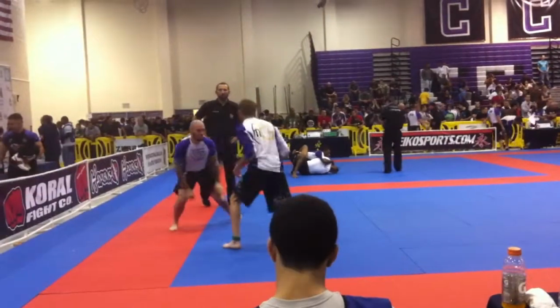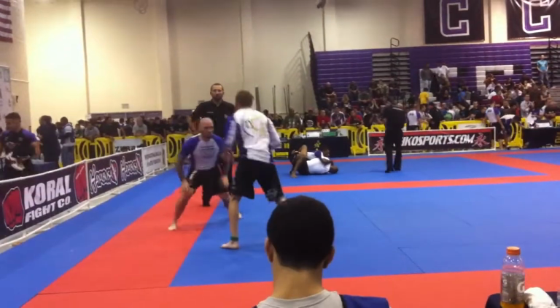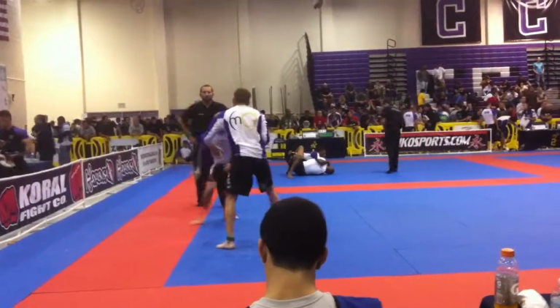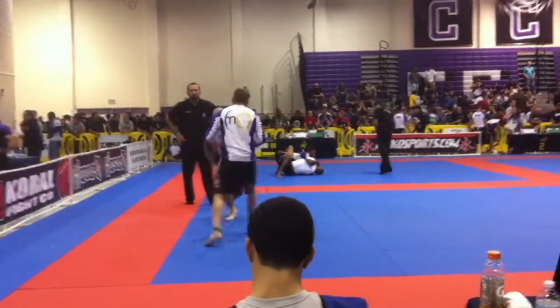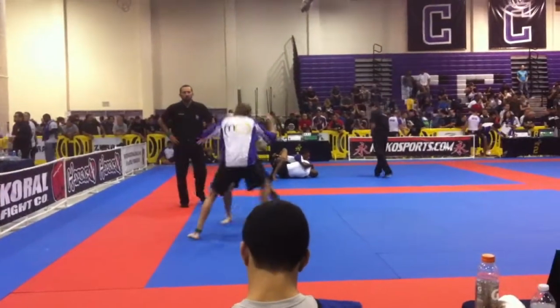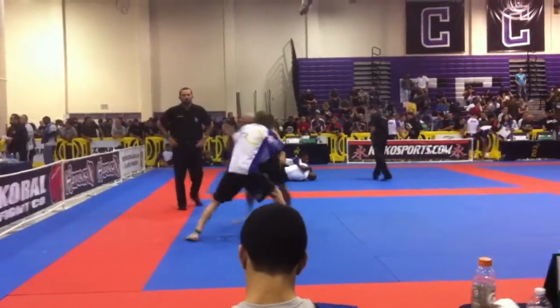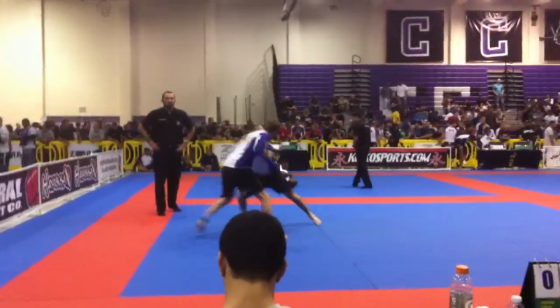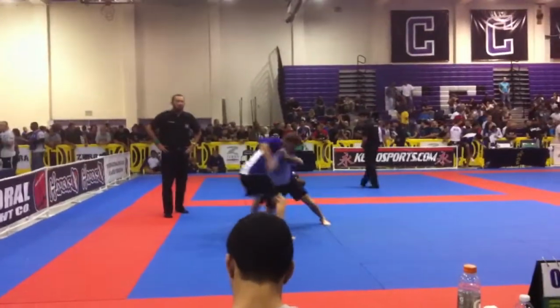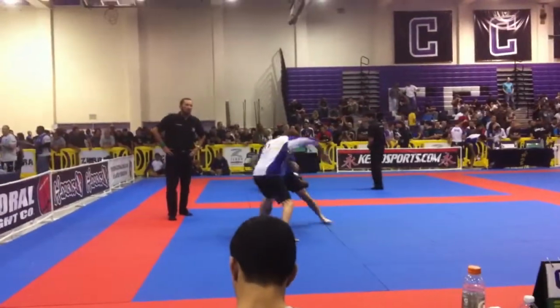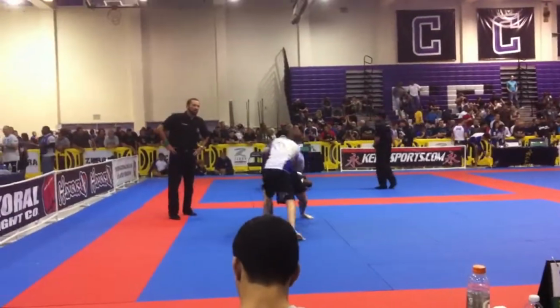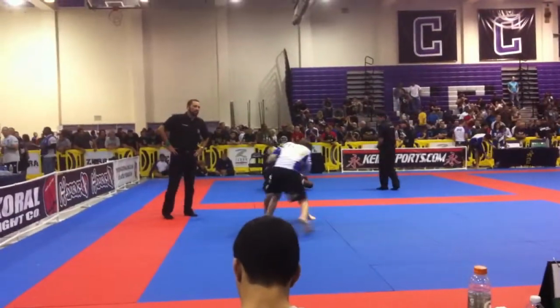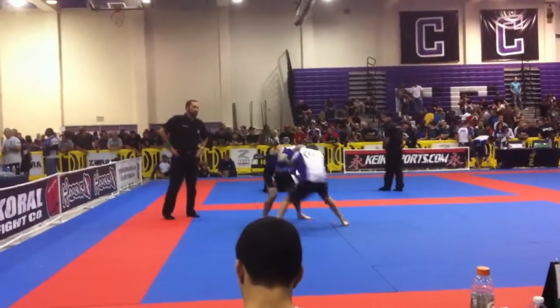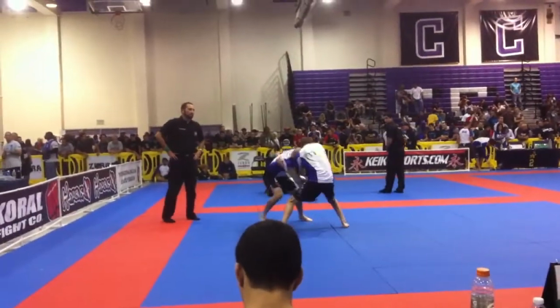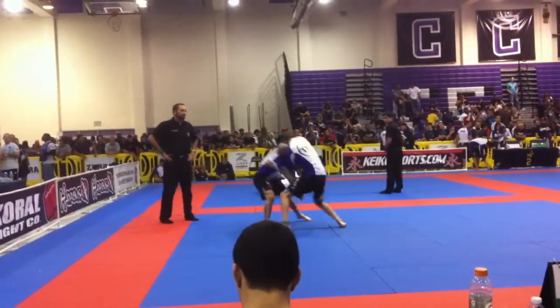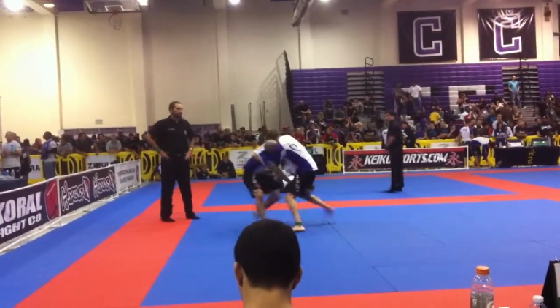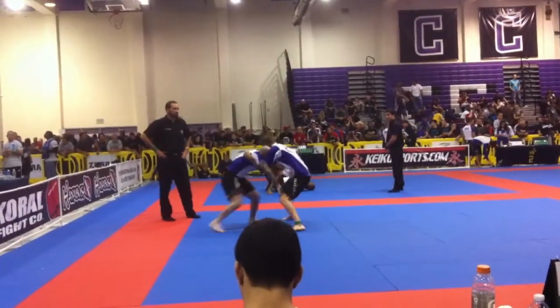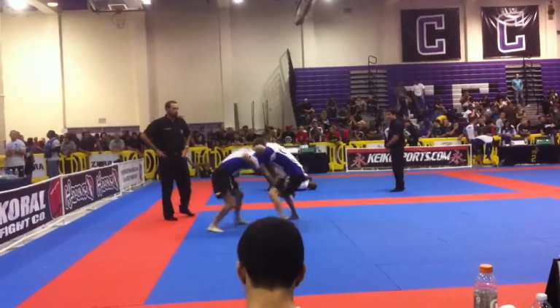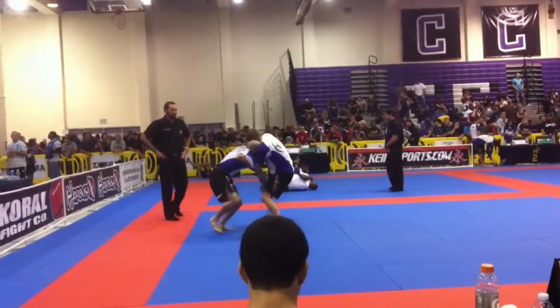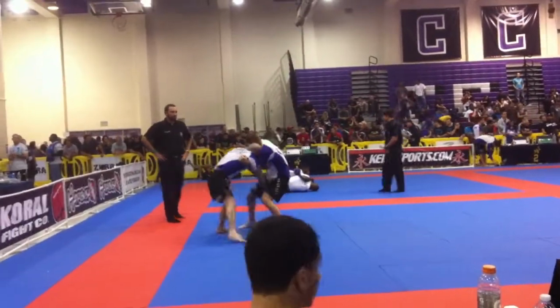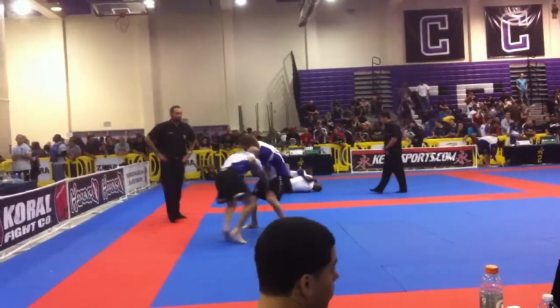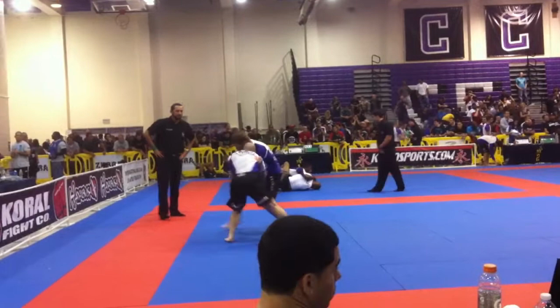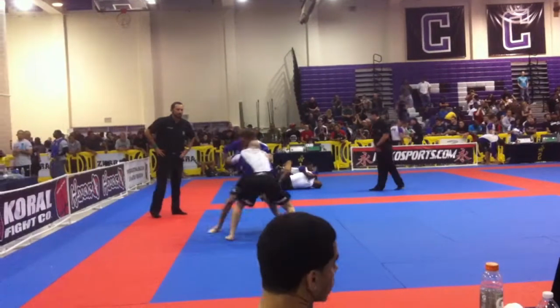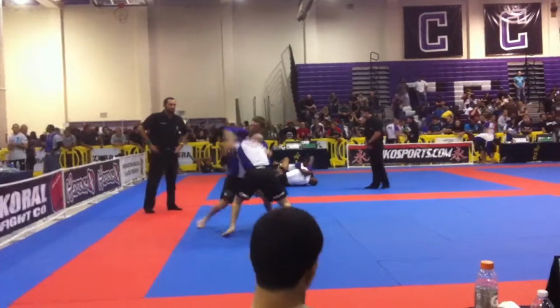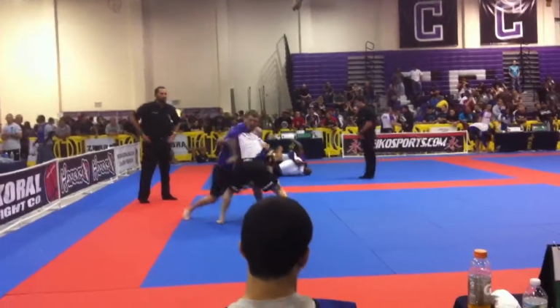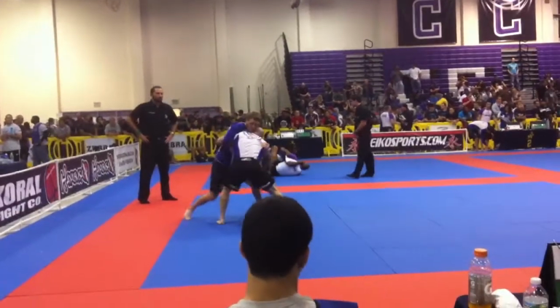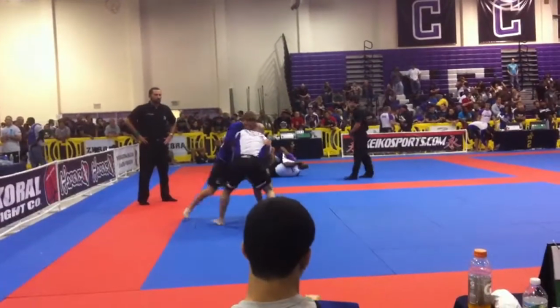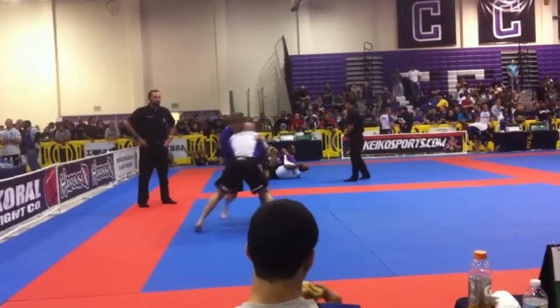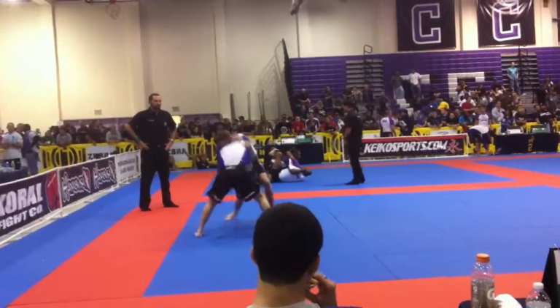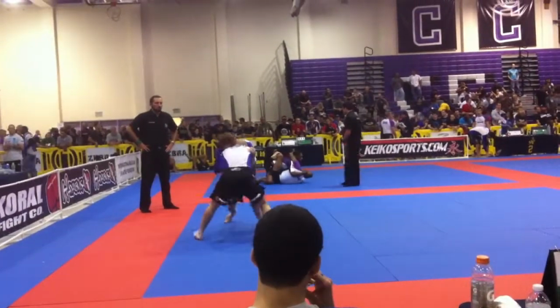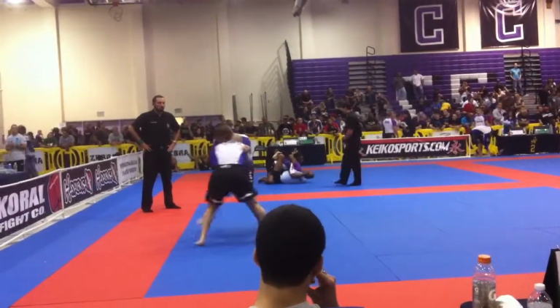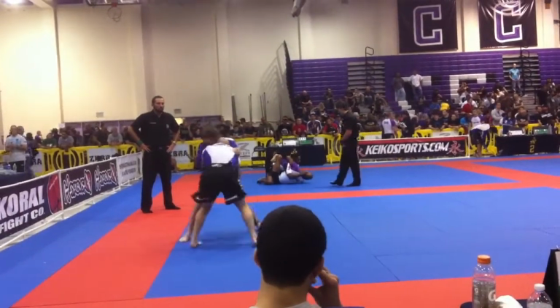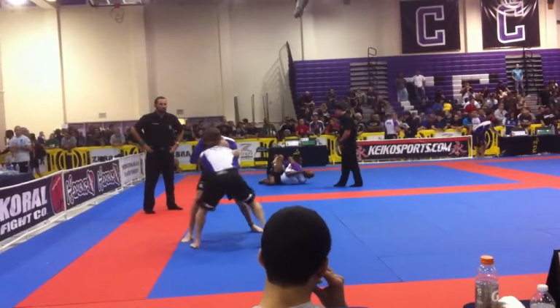Control the mat Joel! Control the mat! Control it Joel! Control it! Head!